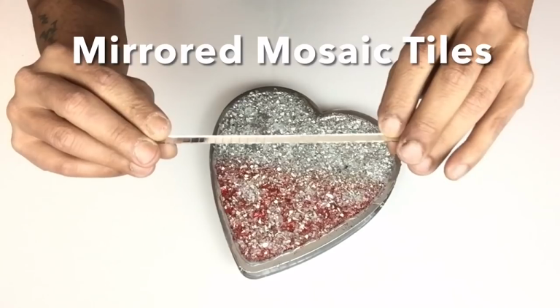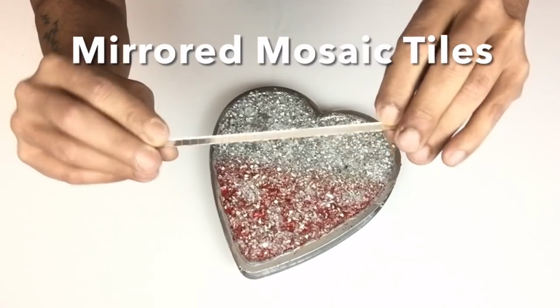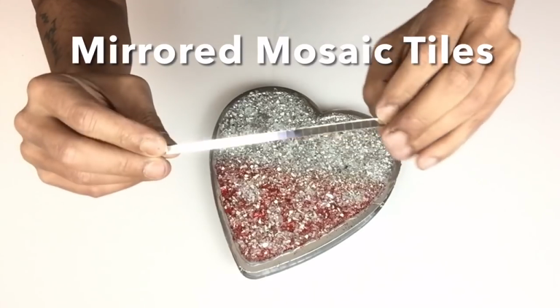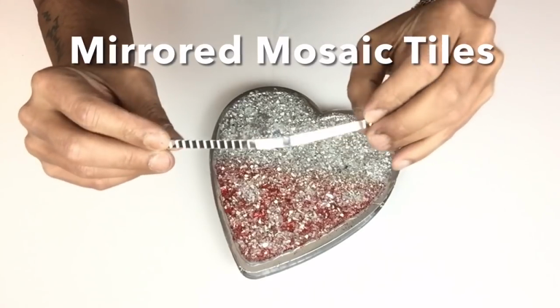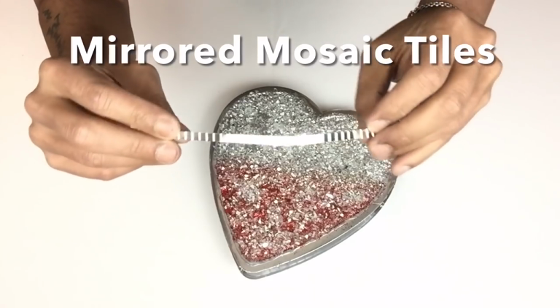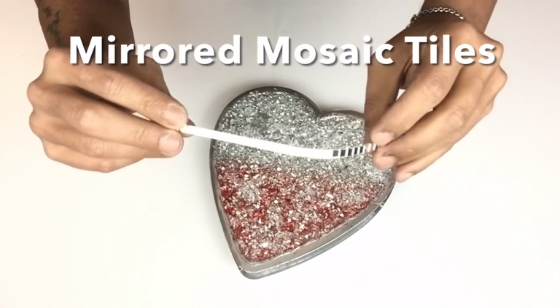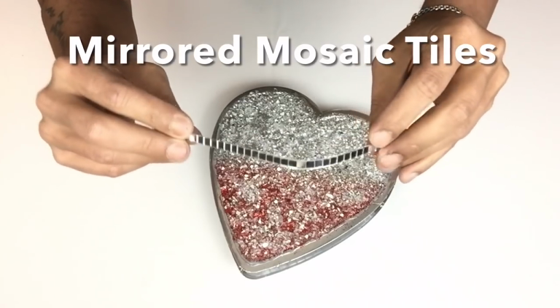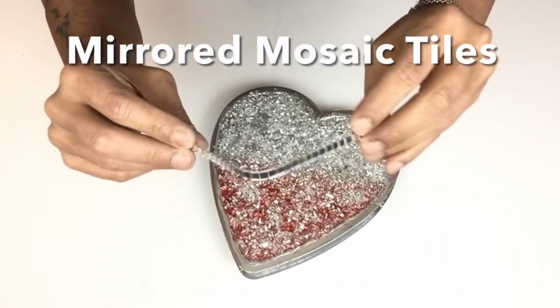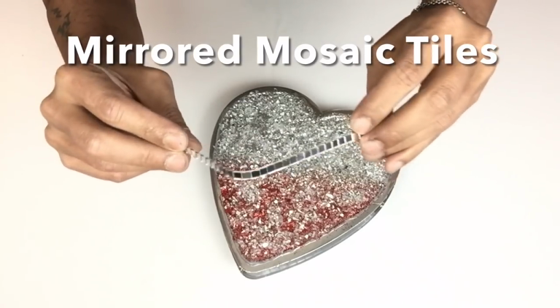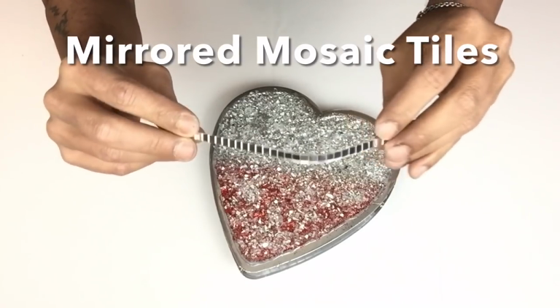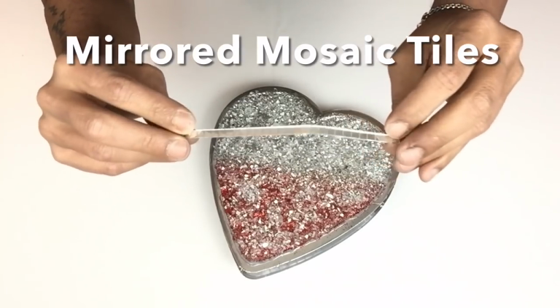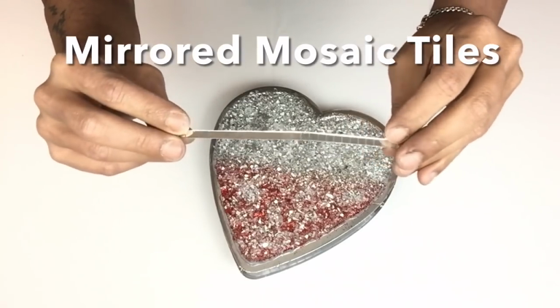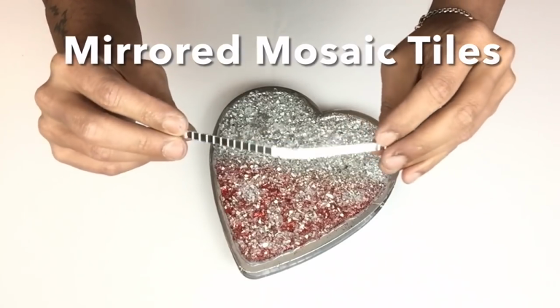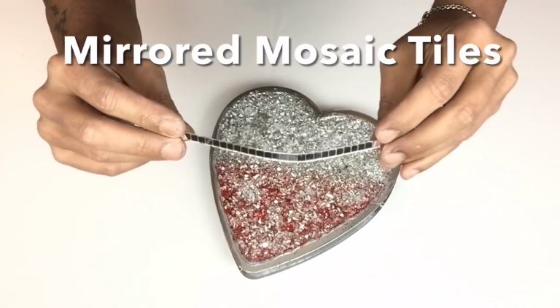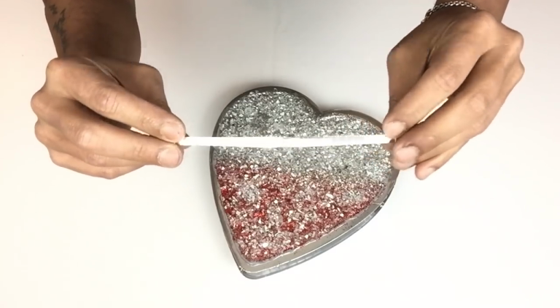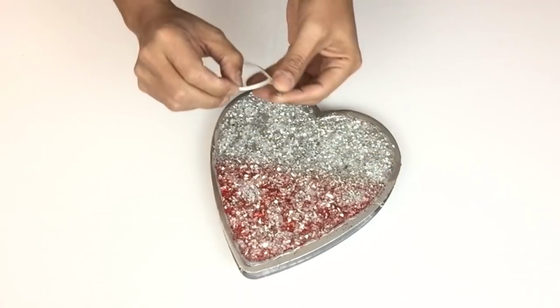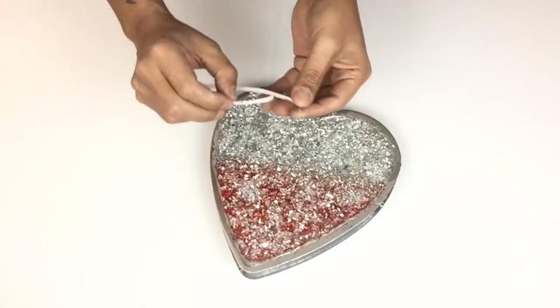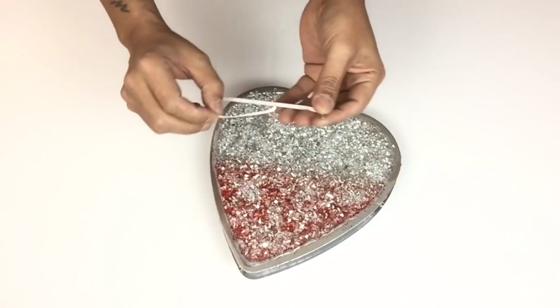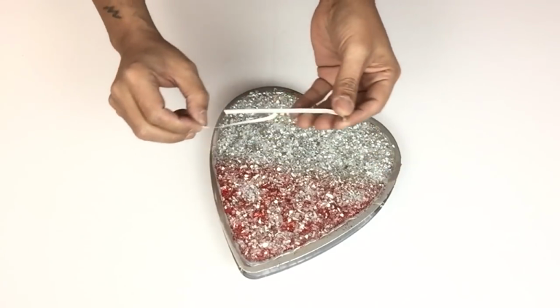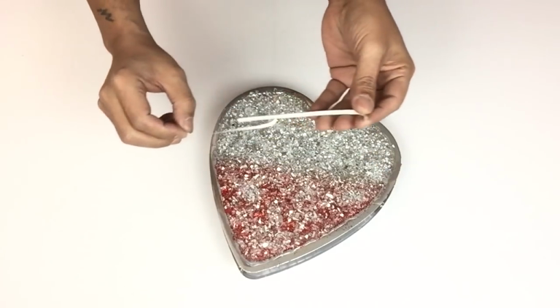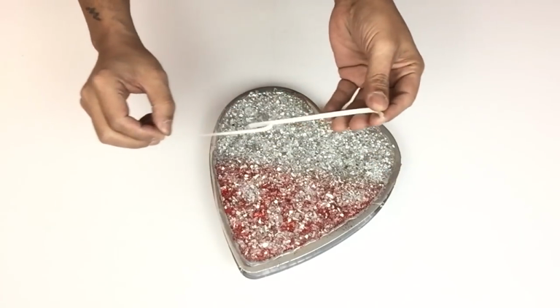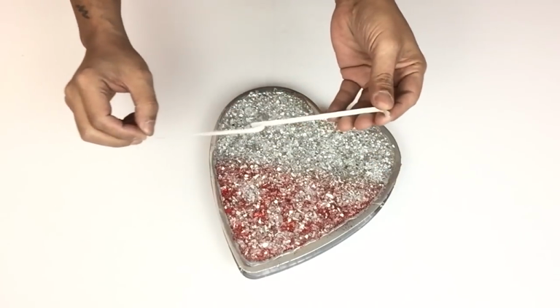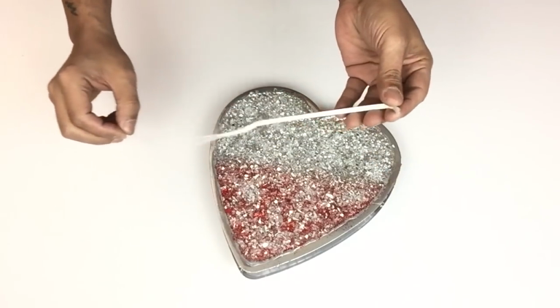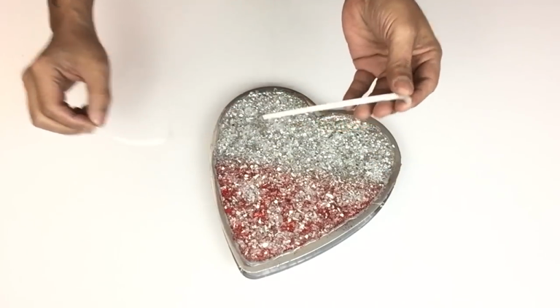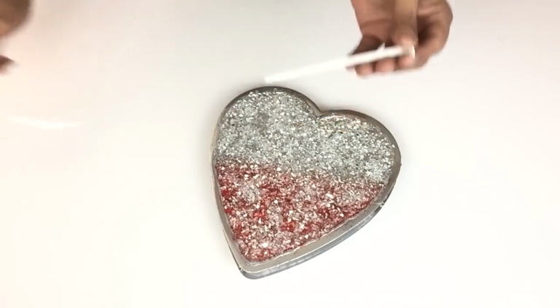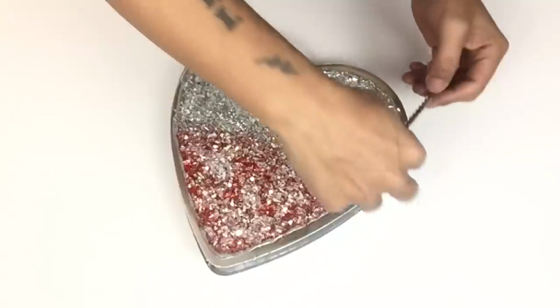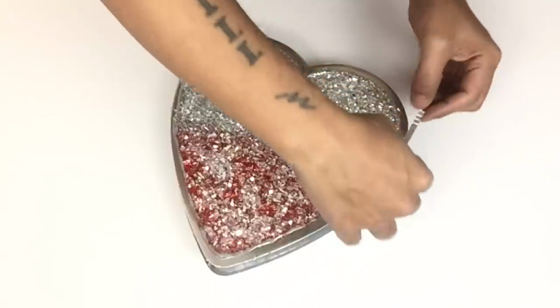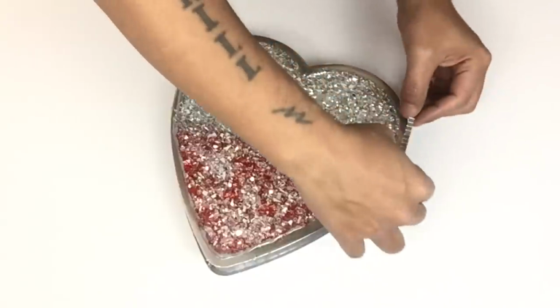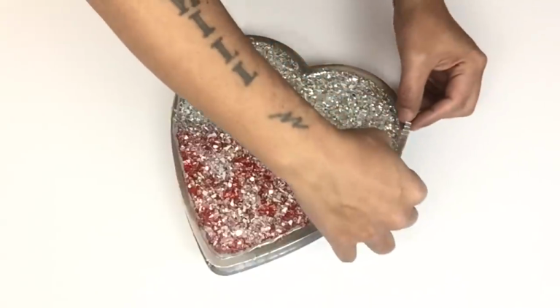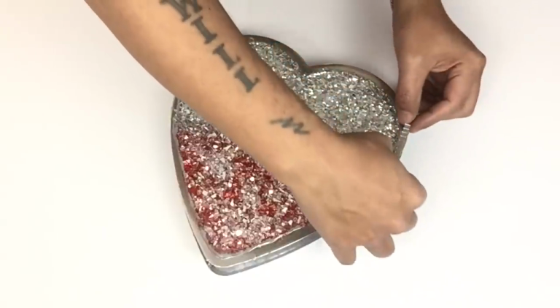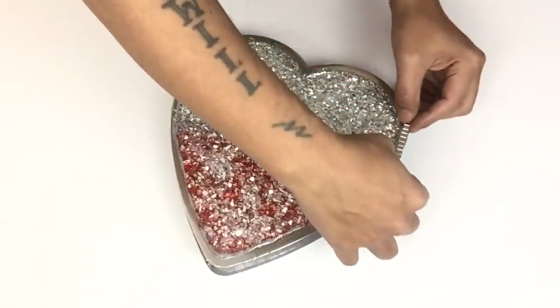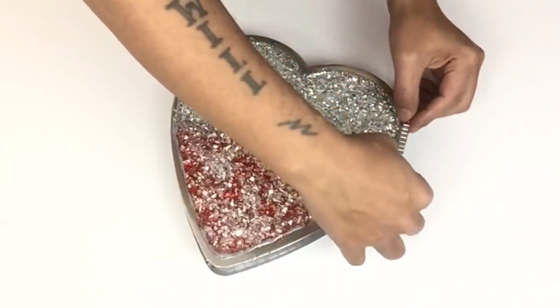While my base was drying, I took strips of mirror mosaic tiles and started applying them around the edges of each heart.